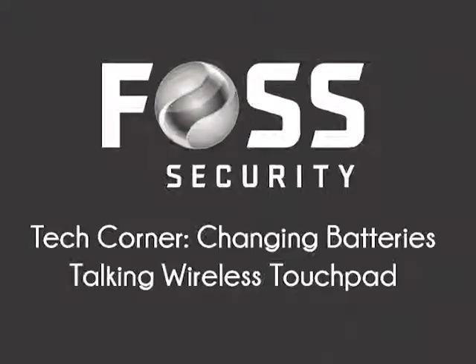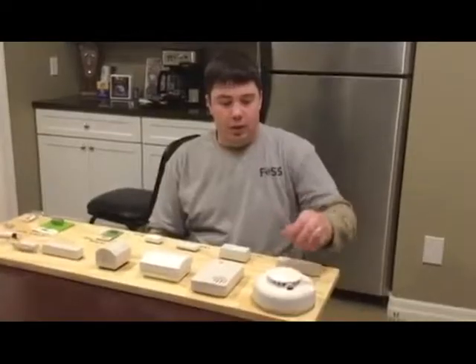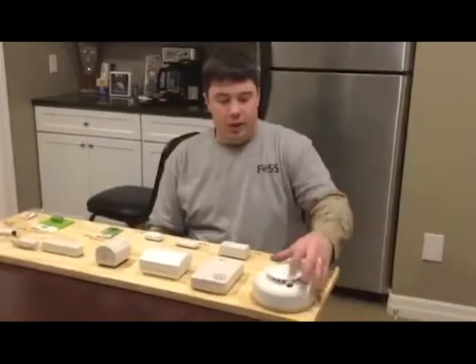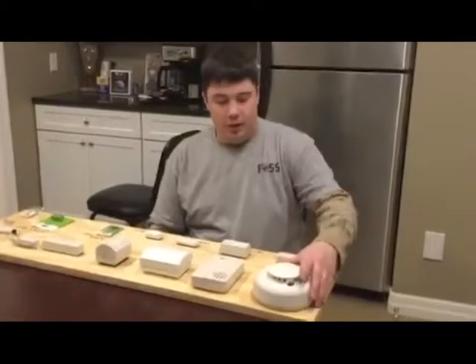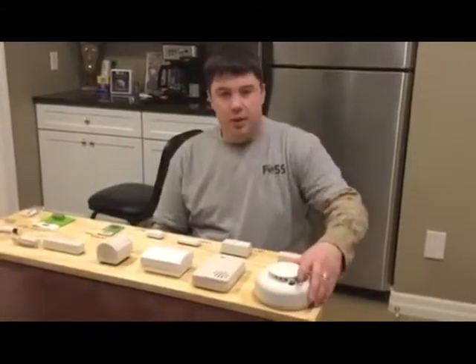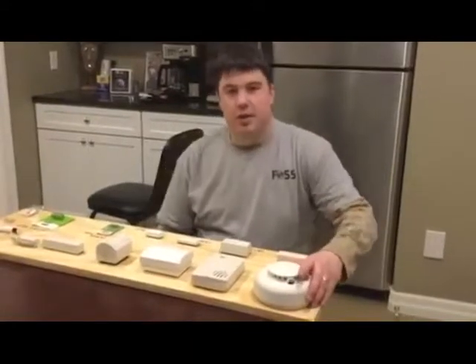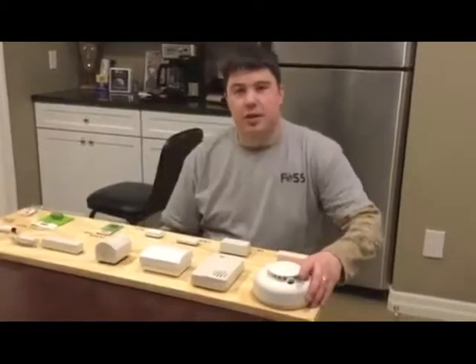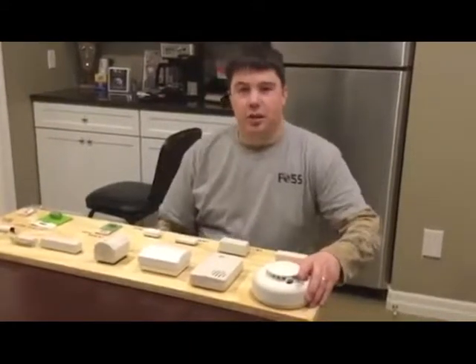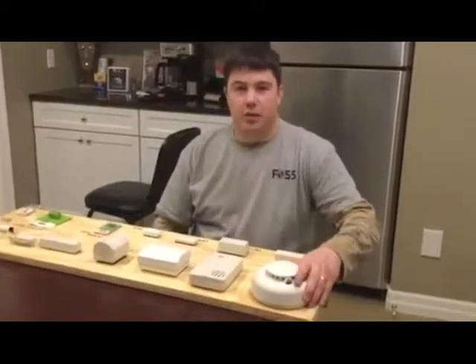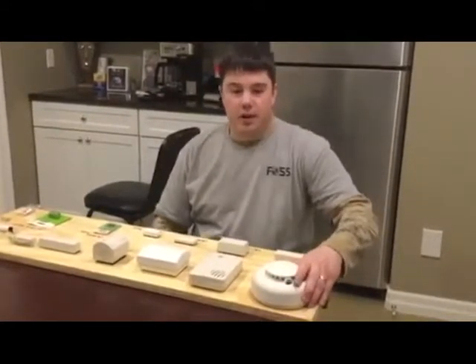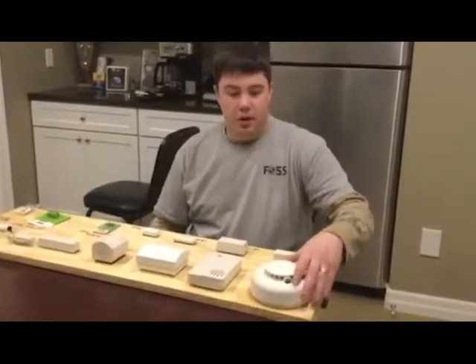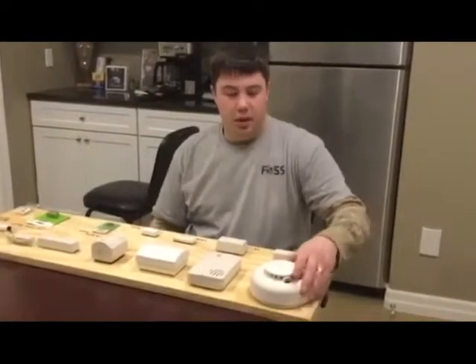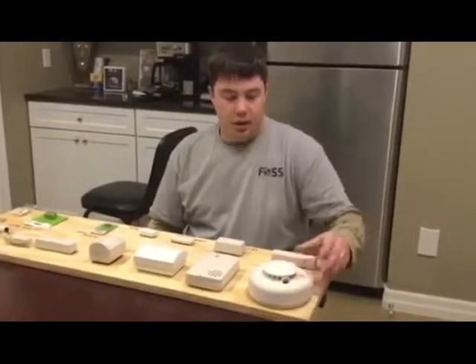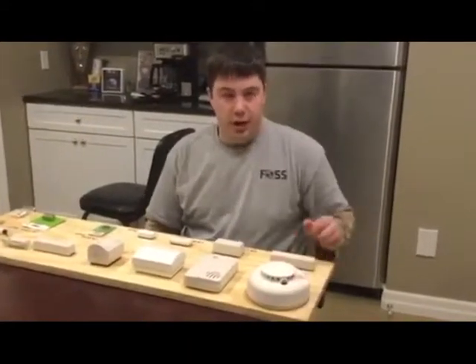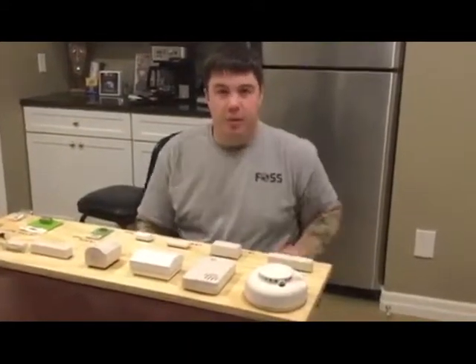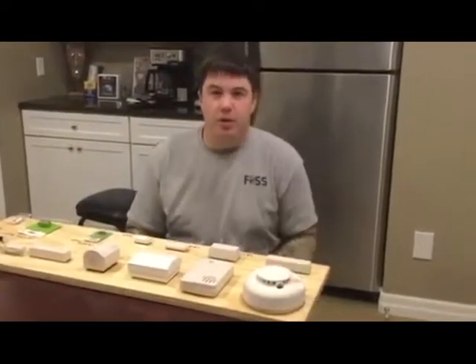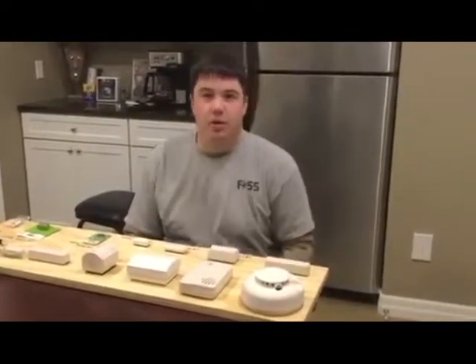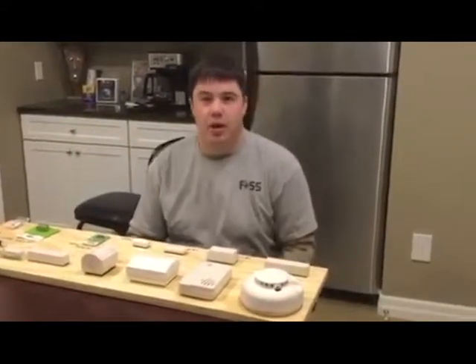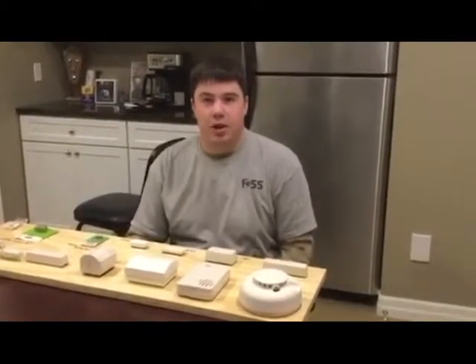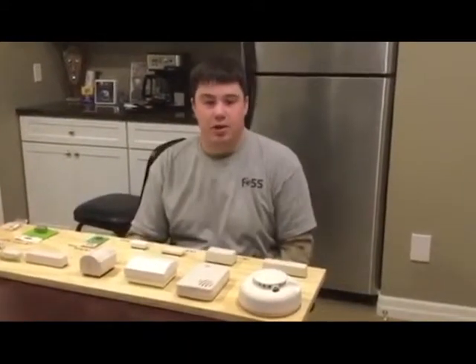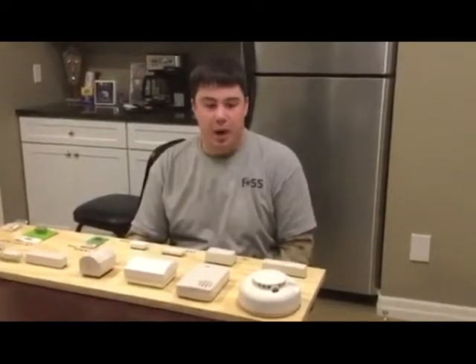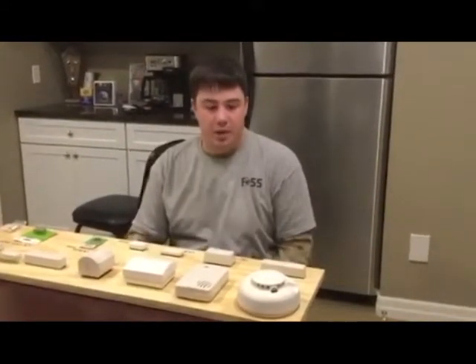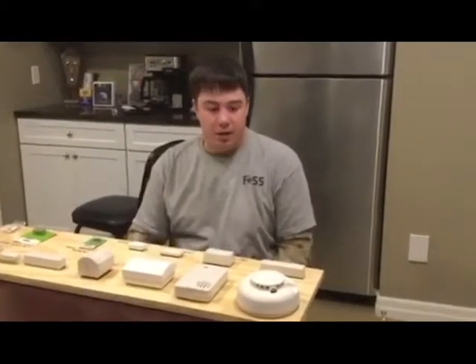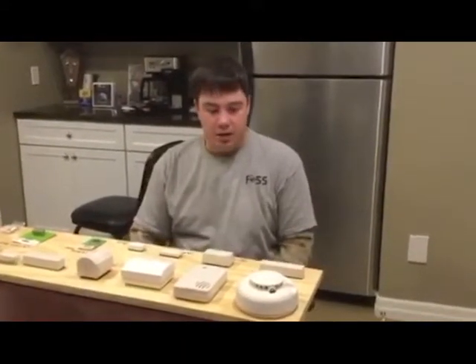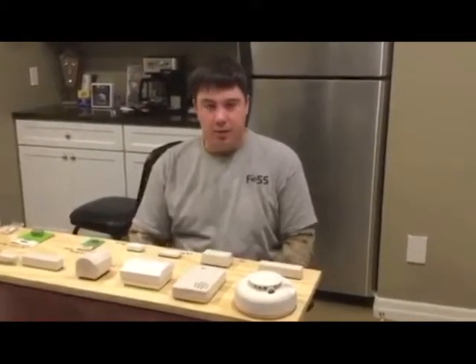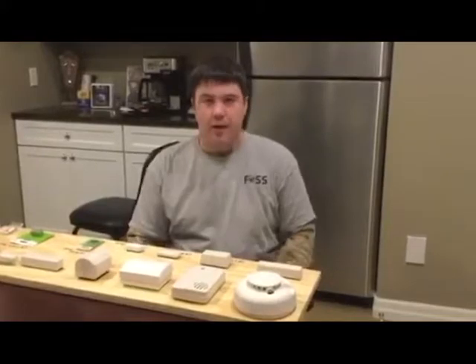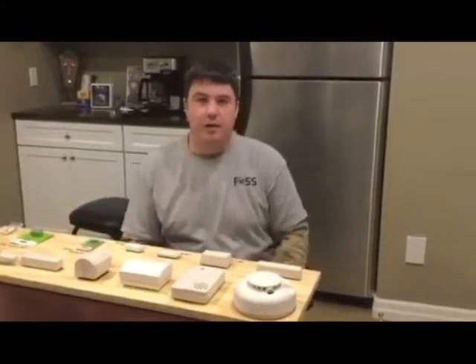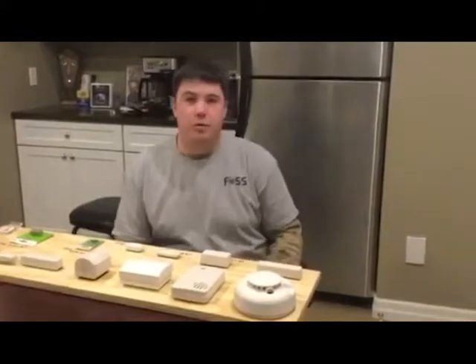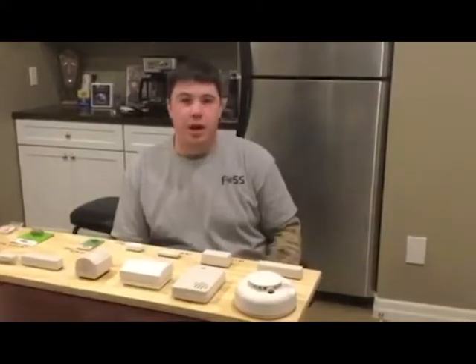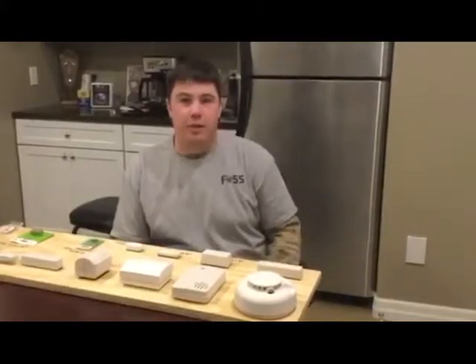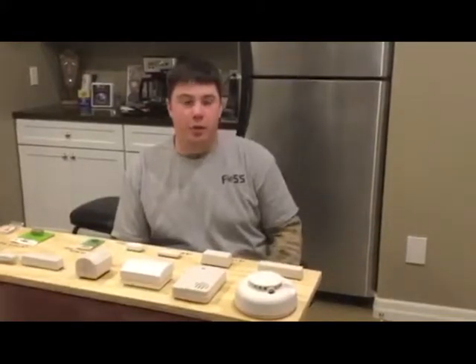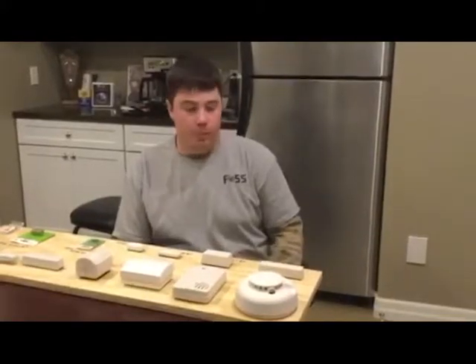Hello ladies and gentlemen, this is Kenny with FOSS Security and today I'm going to be showing you how to change some batteries out on some of the devices you may have in your home.